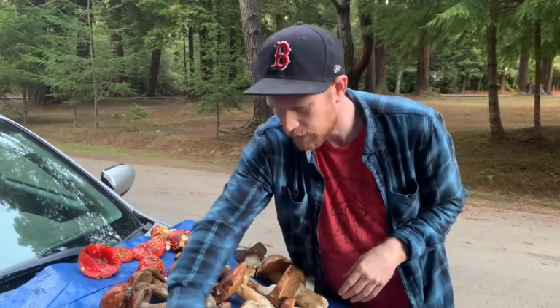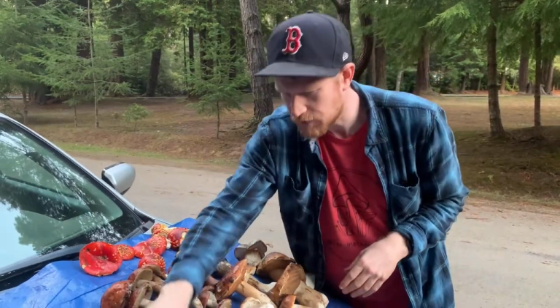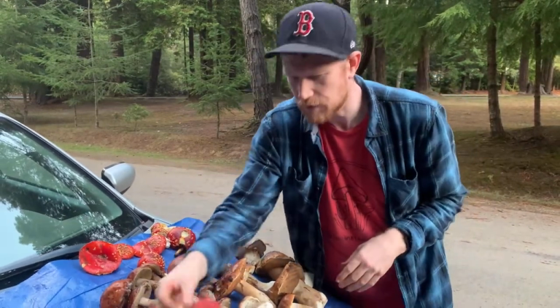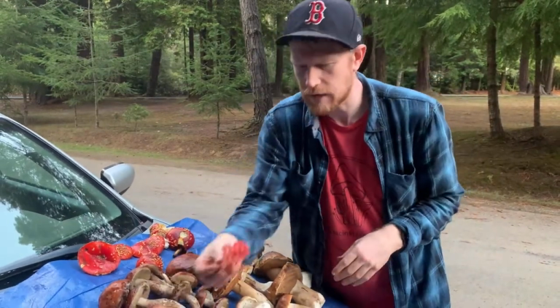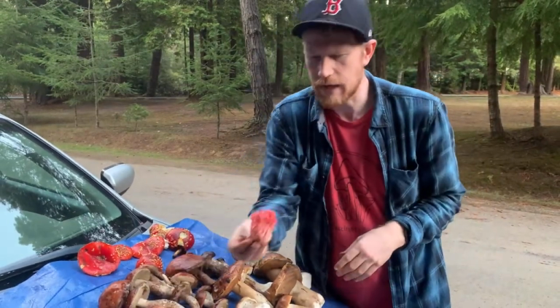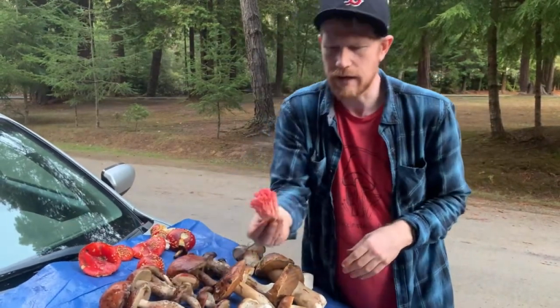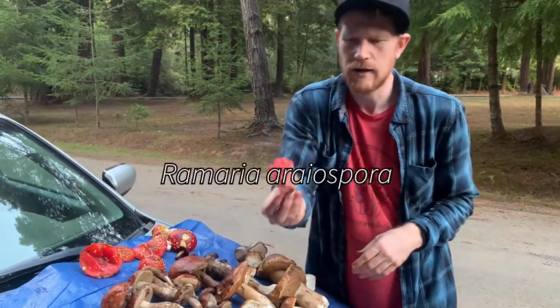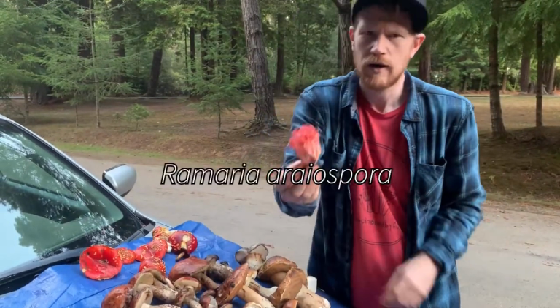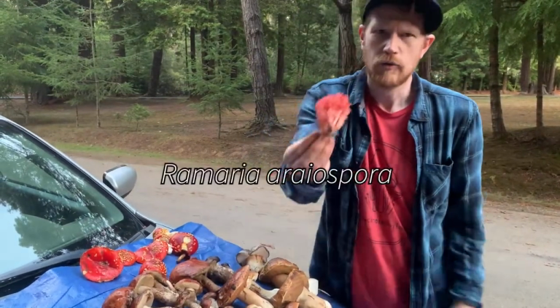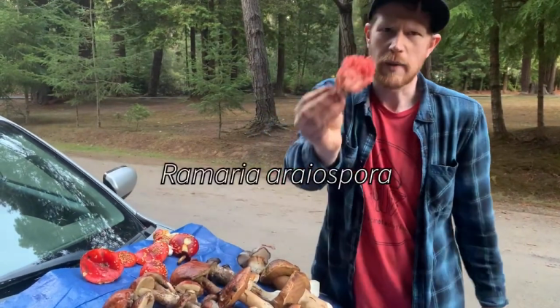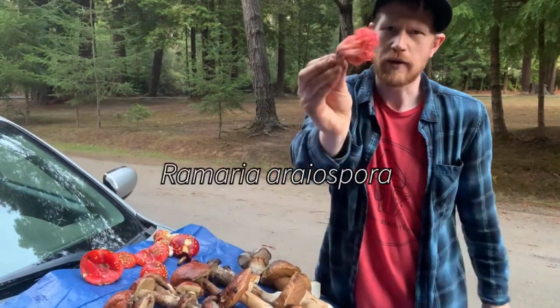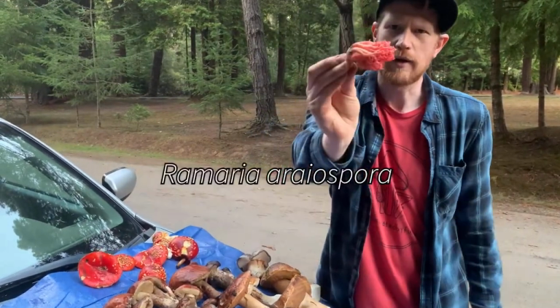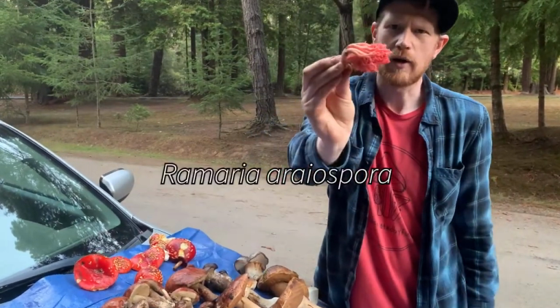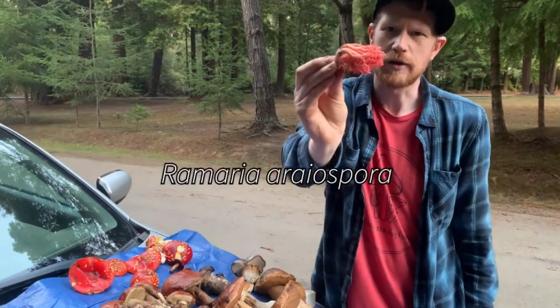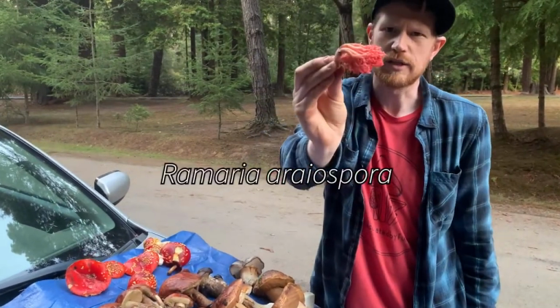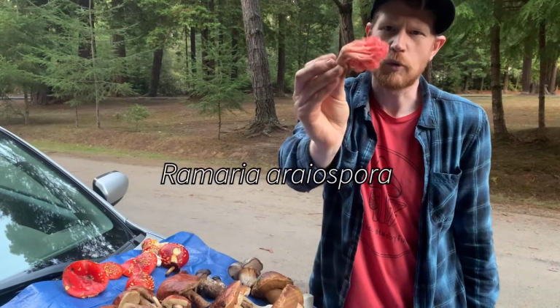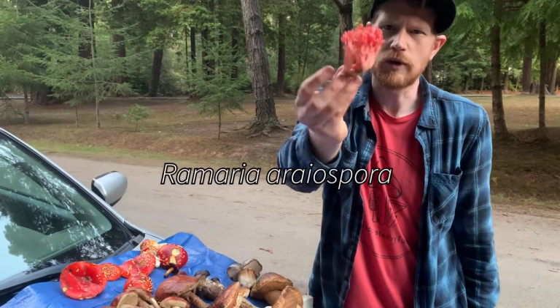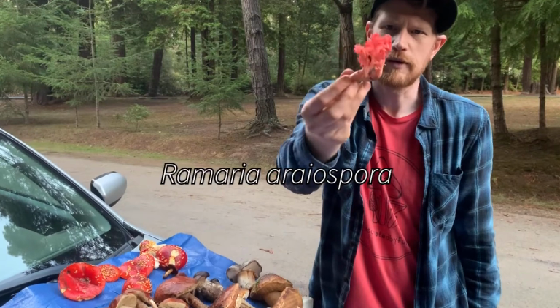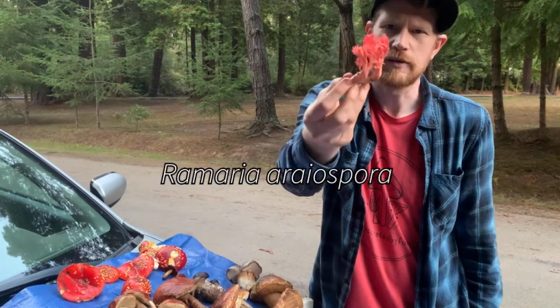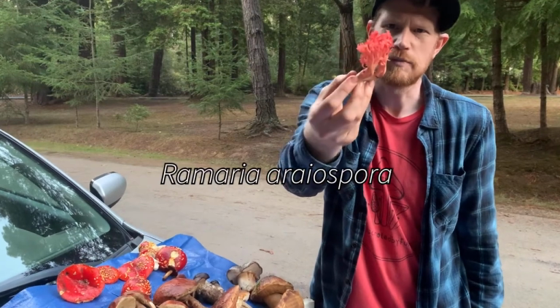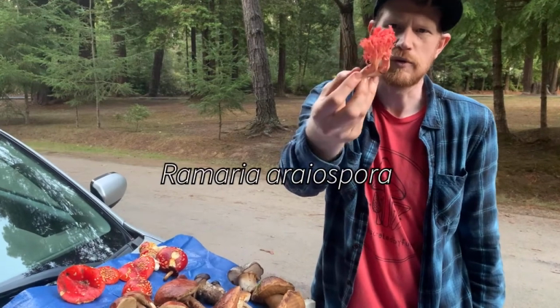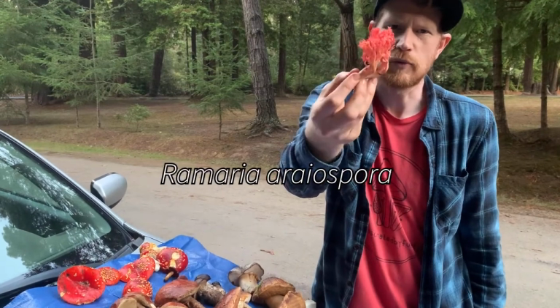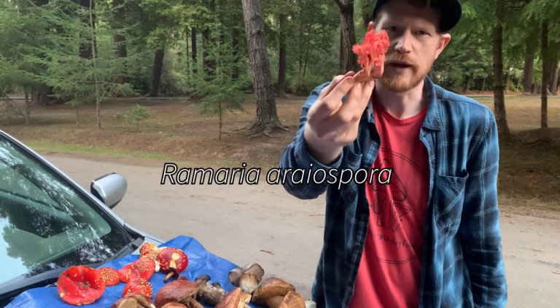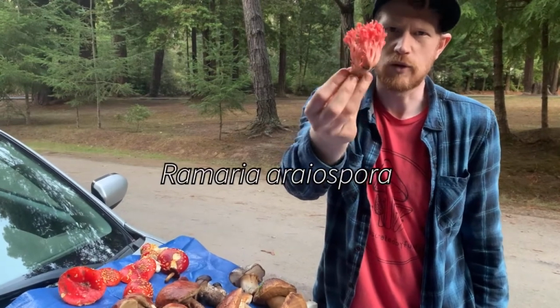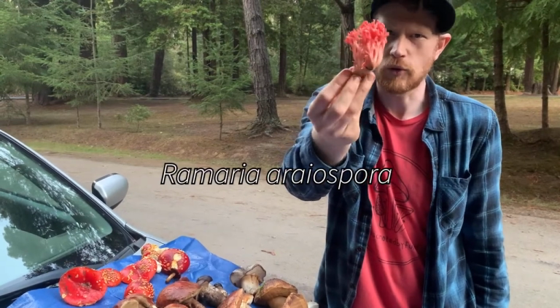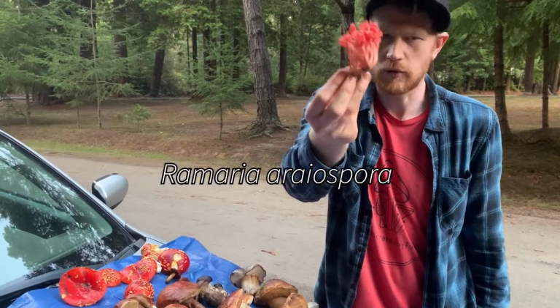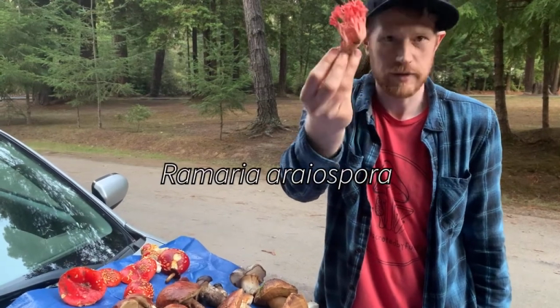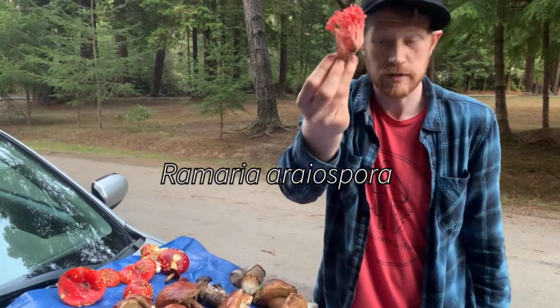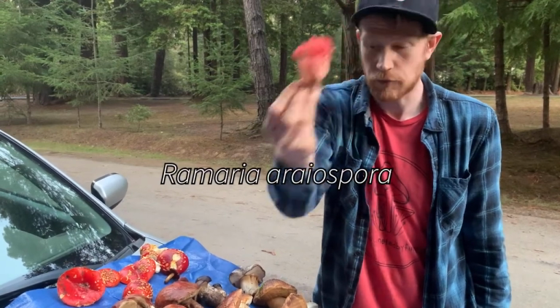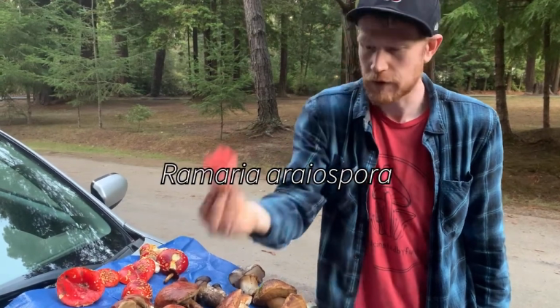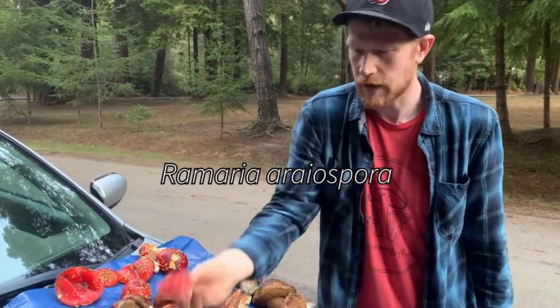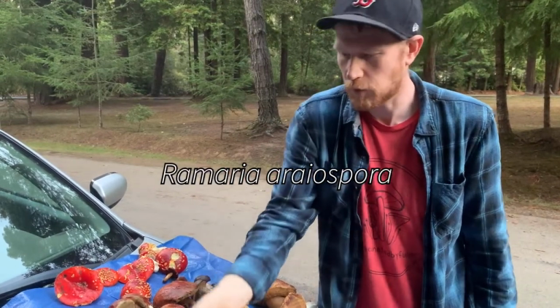This was a Ramaria araiospora — this beautiful red coral. This is a pretty good edible.